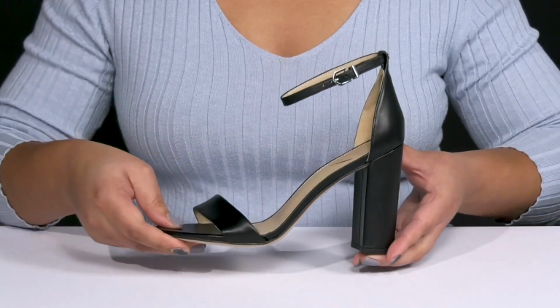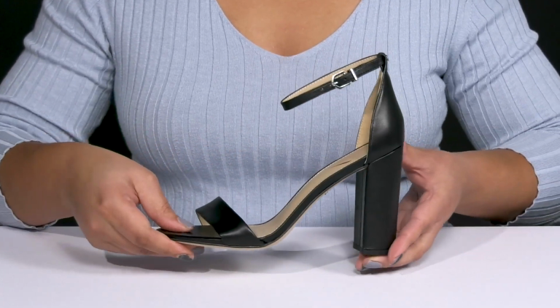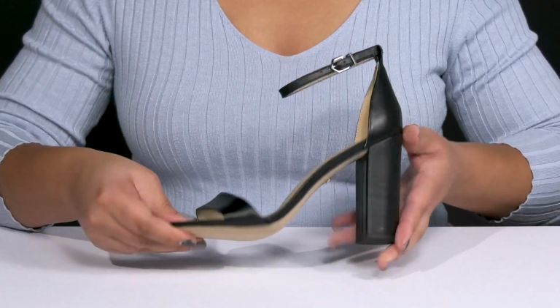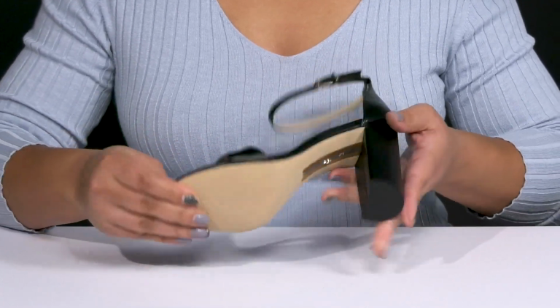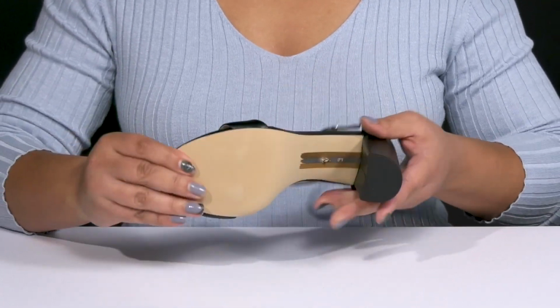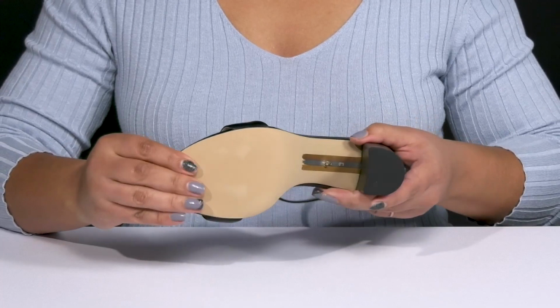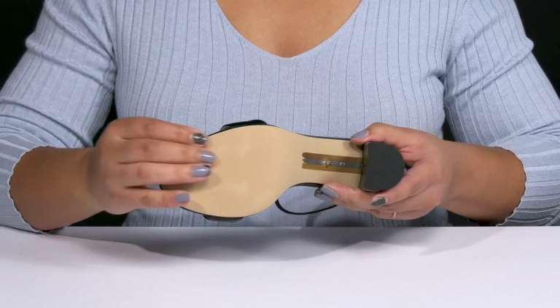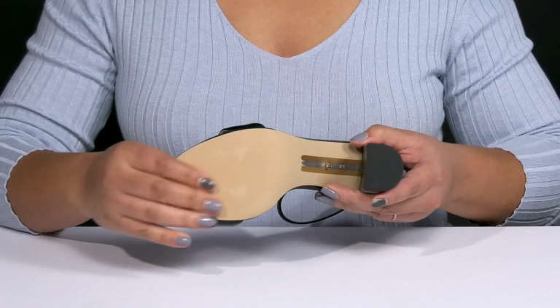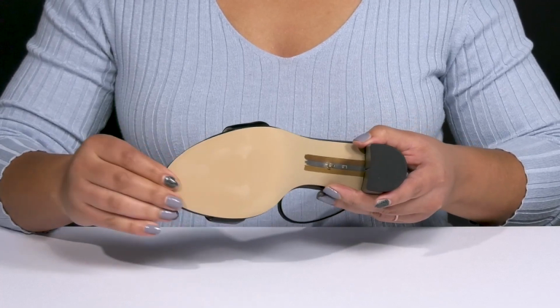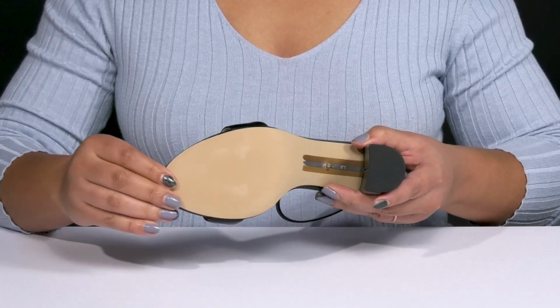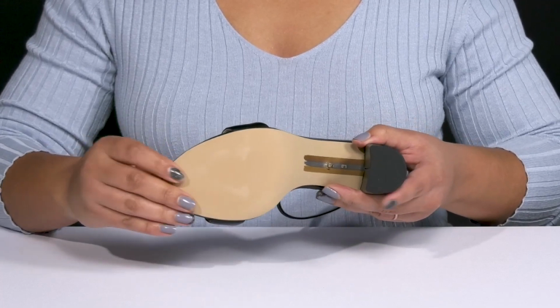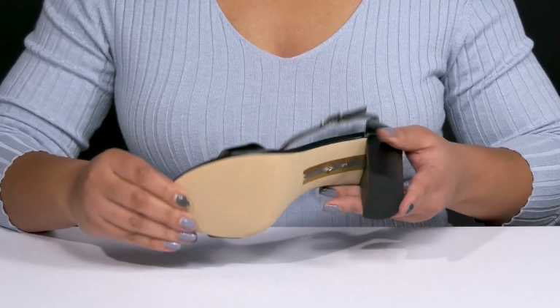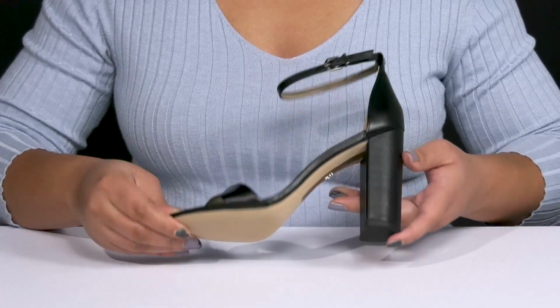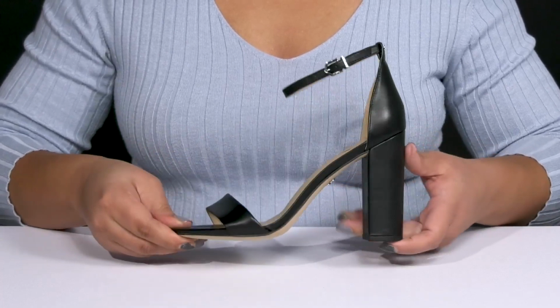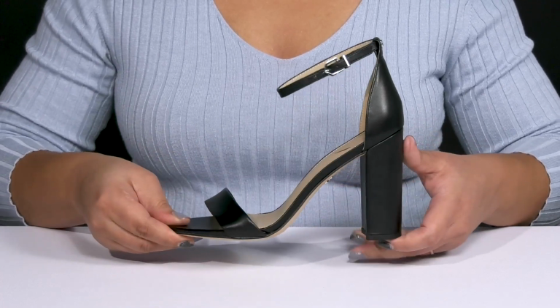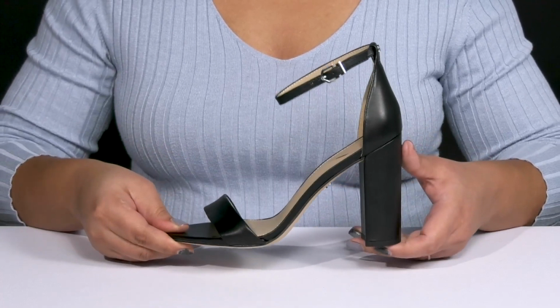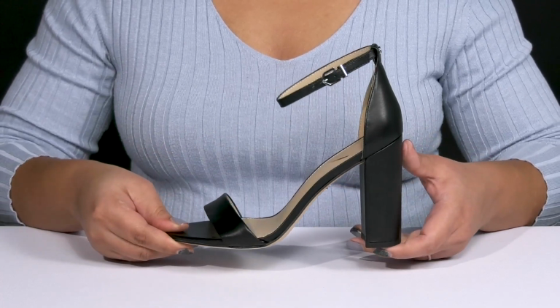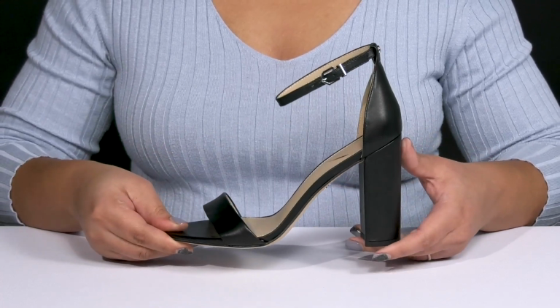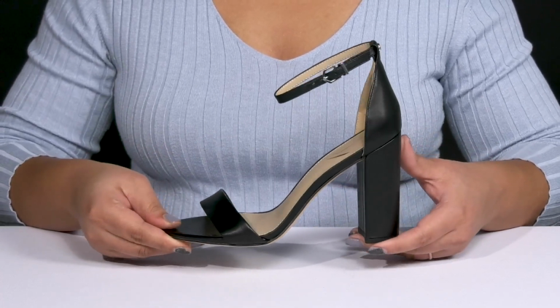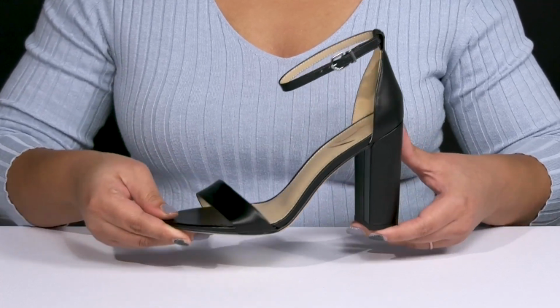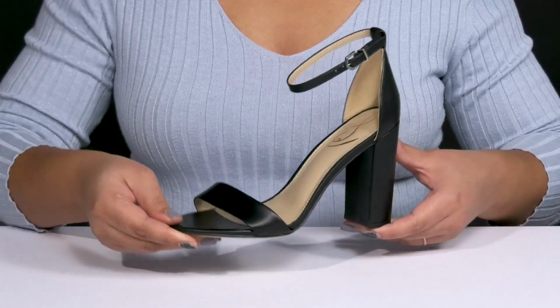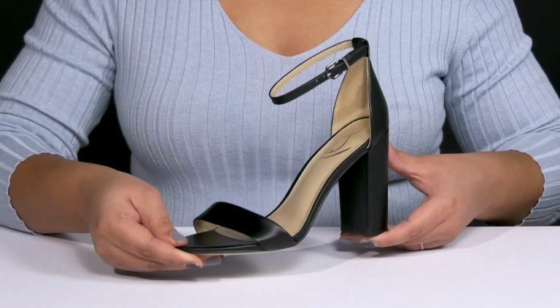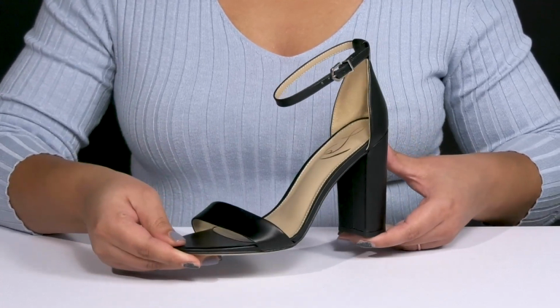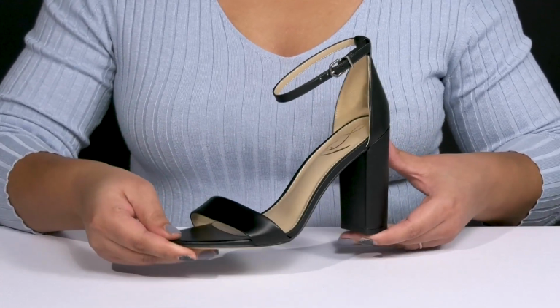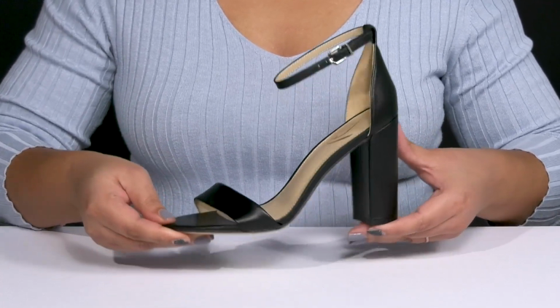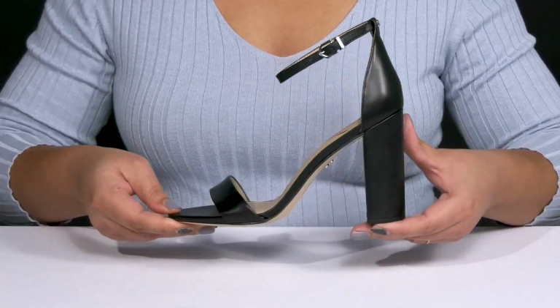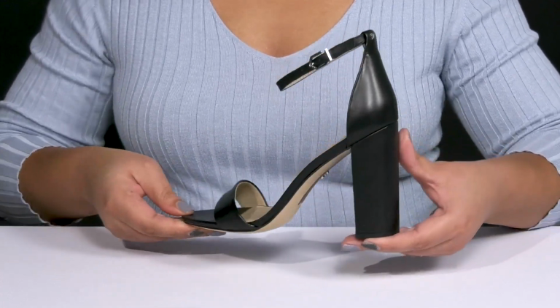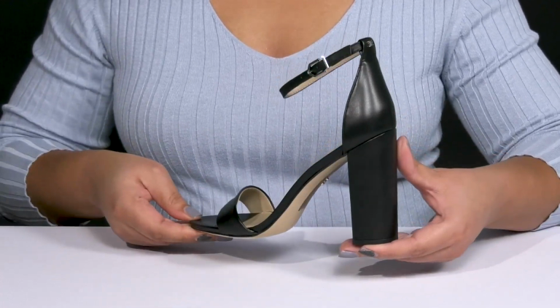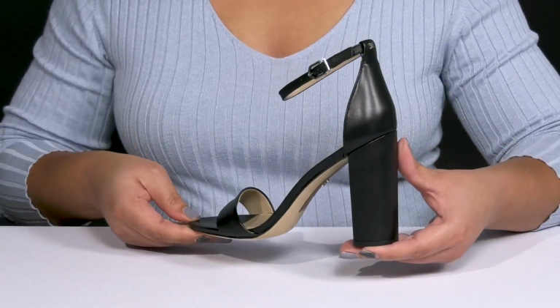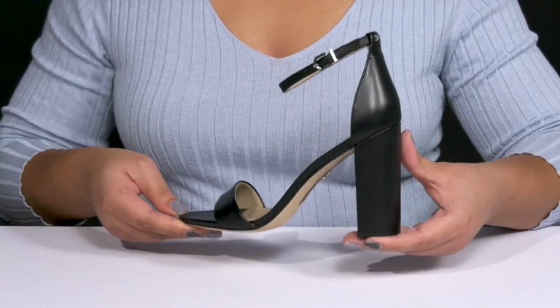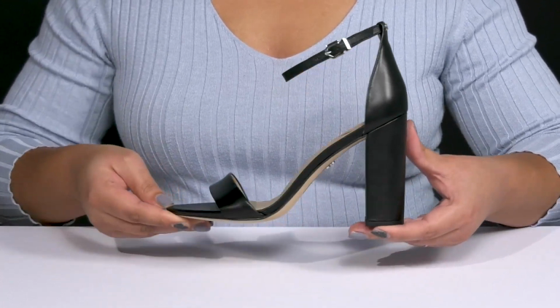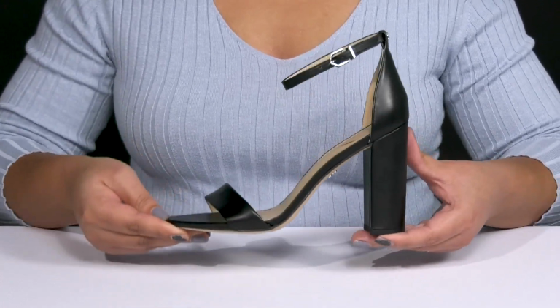It's all on top of a grippy man-made outsole. Wear these with your favorite little black dress.